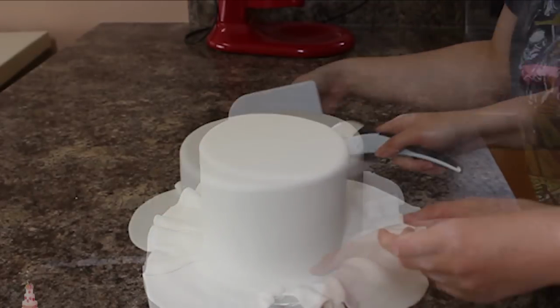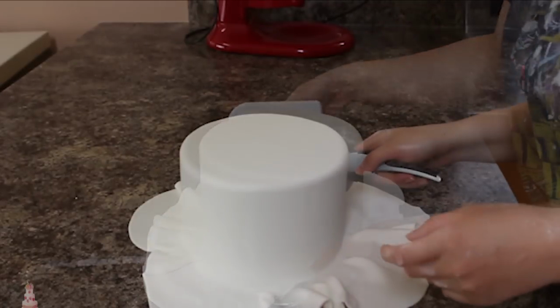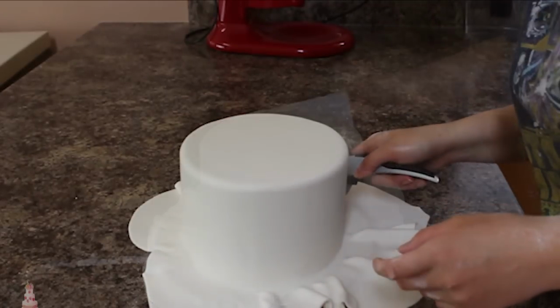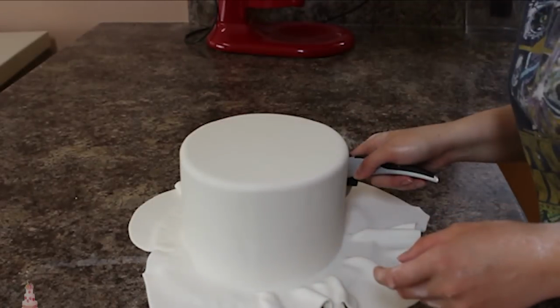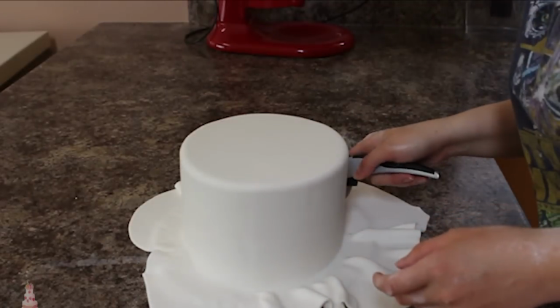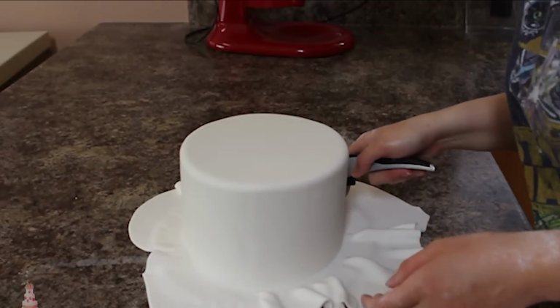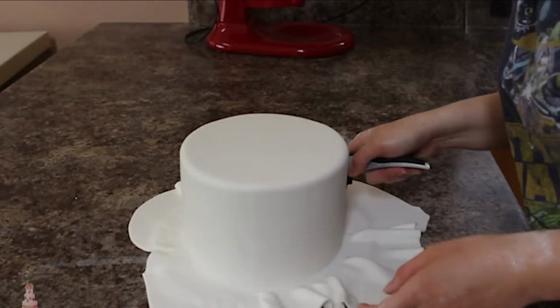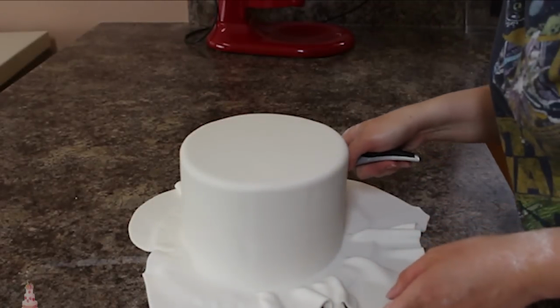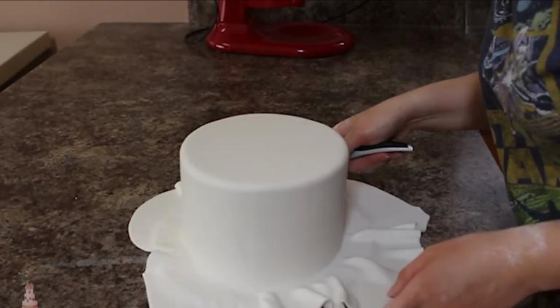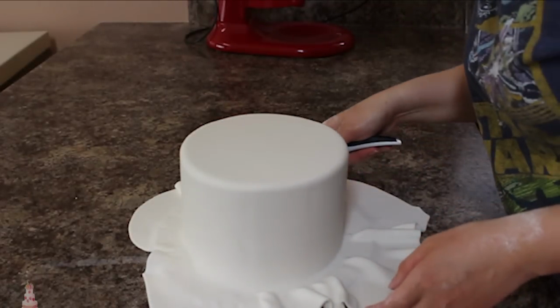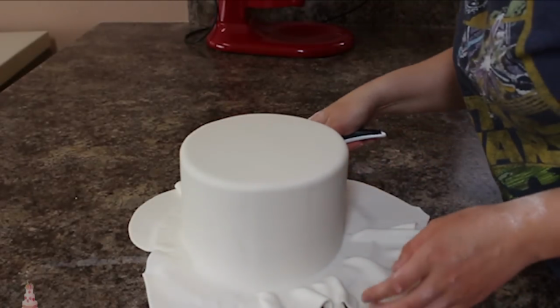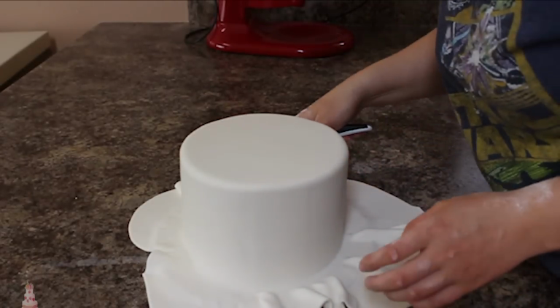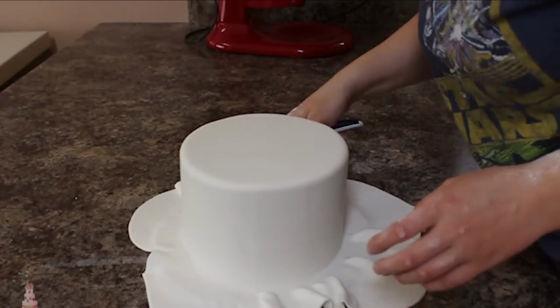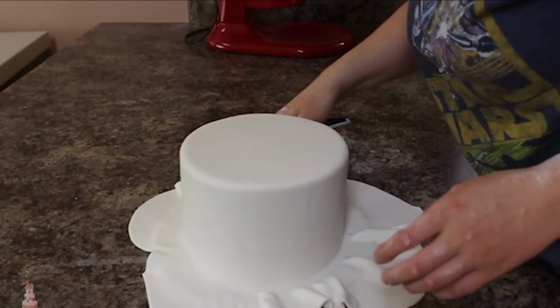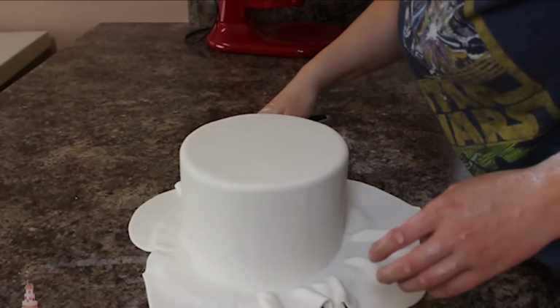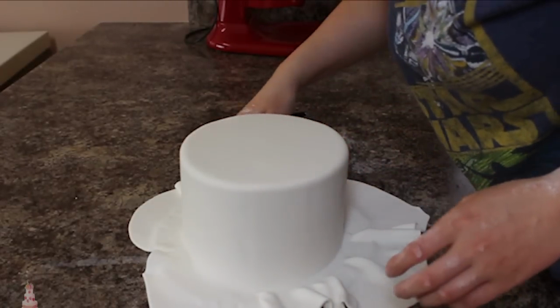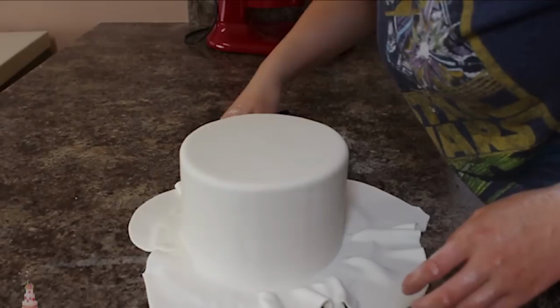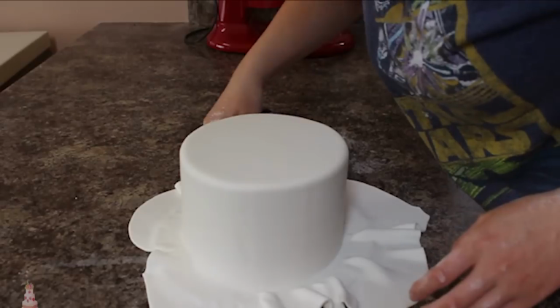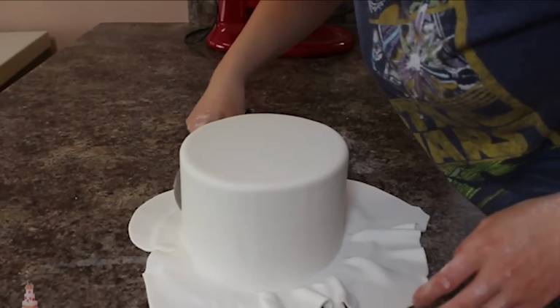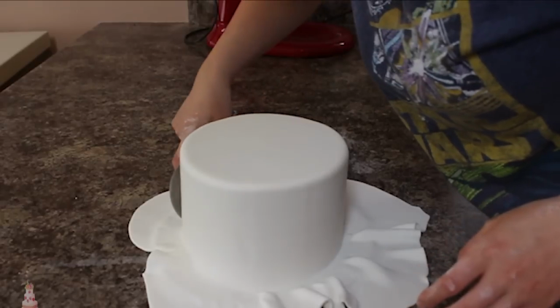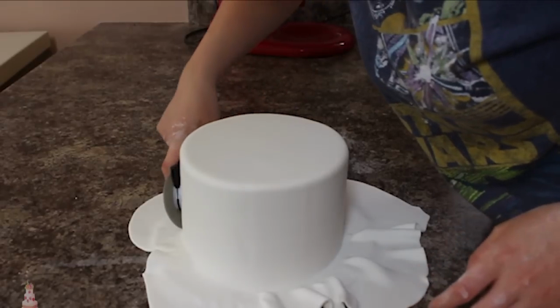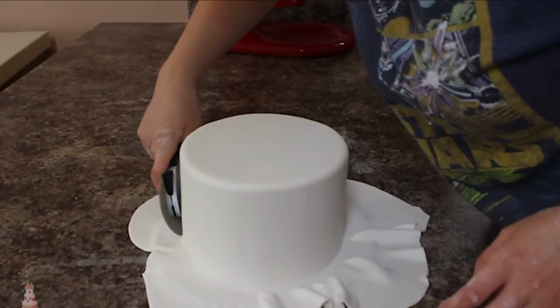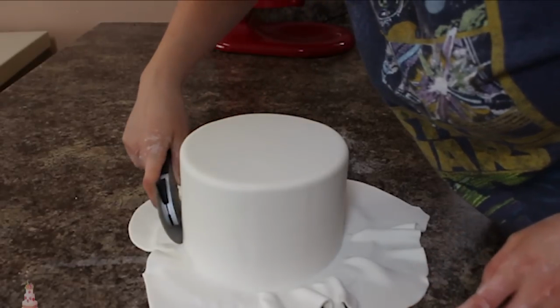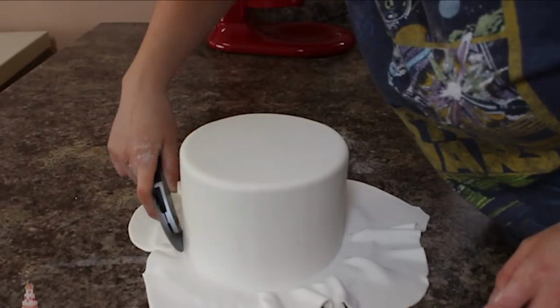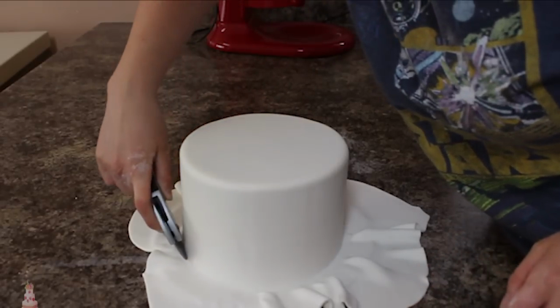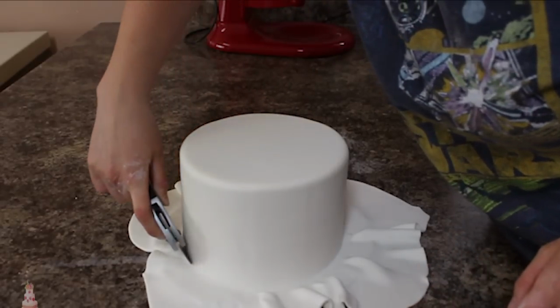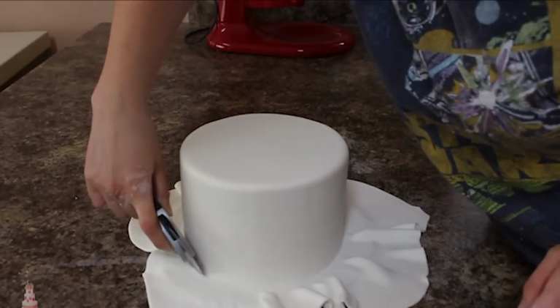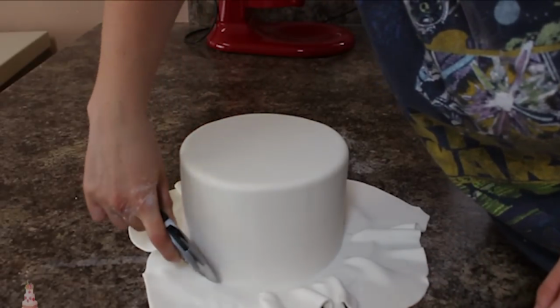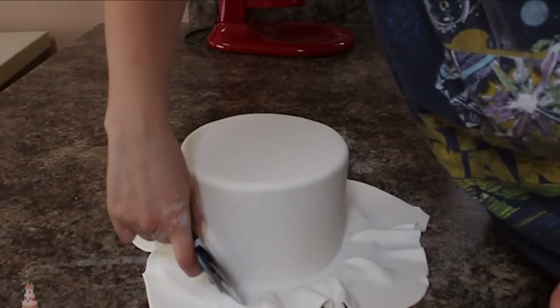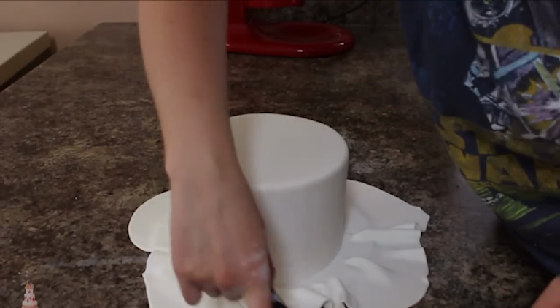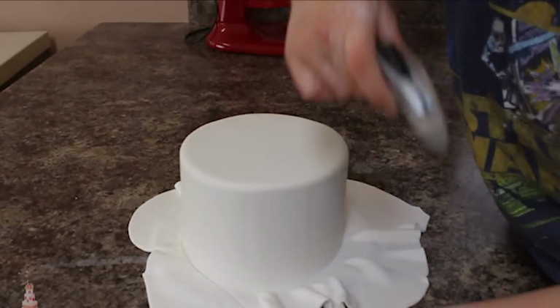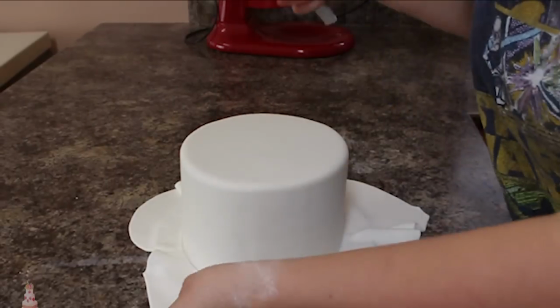I'm going to grab my pizza cutter — but you could also just use a sharp knife — and cut away all that excess fondant around the bottom of my cake.